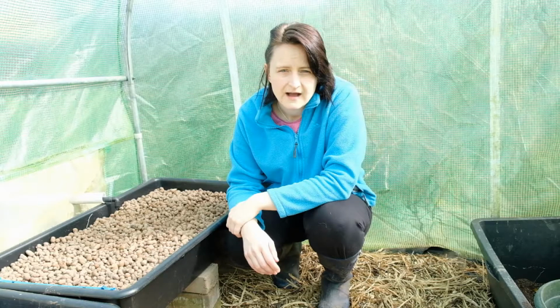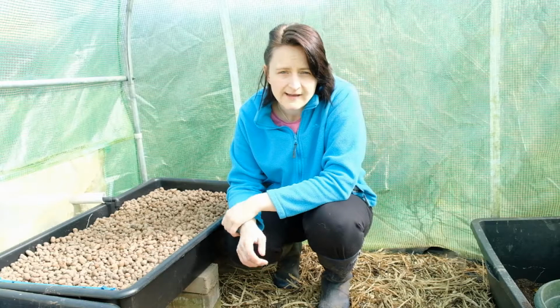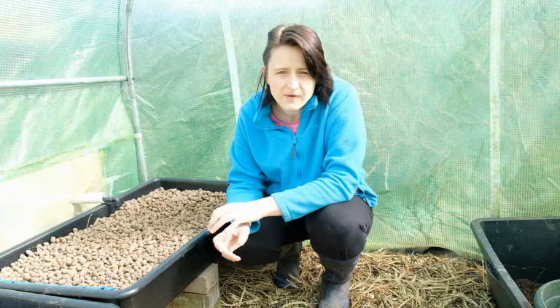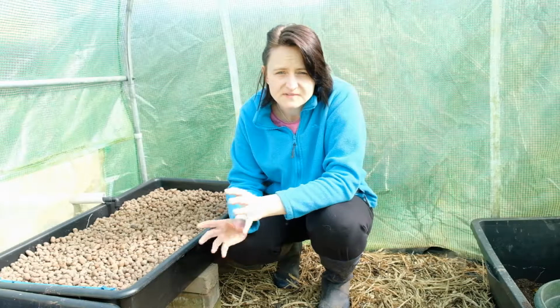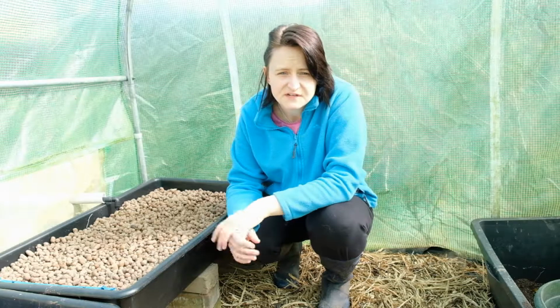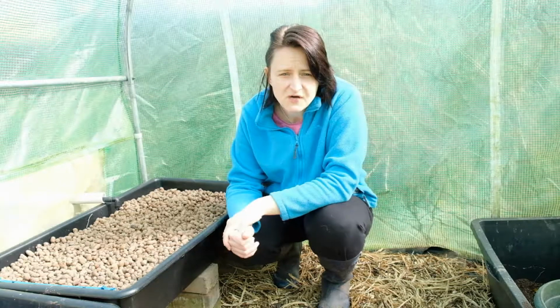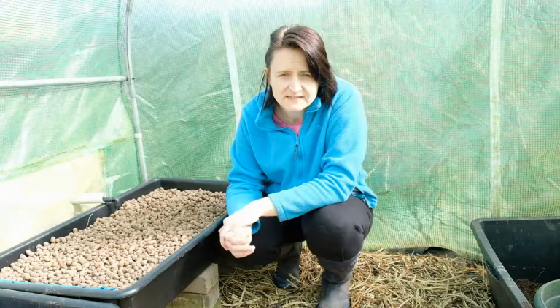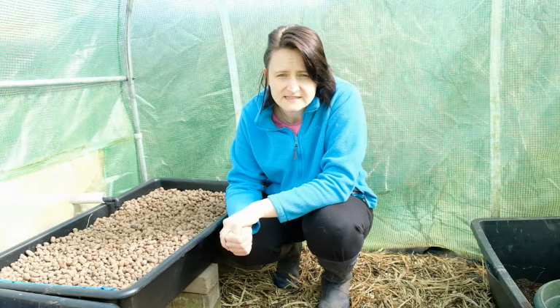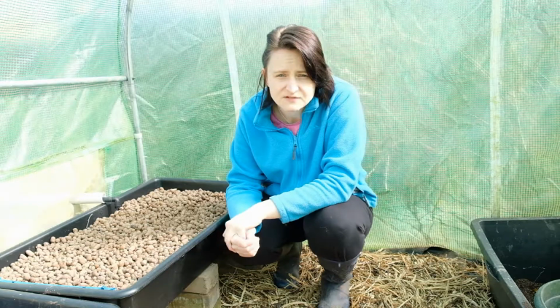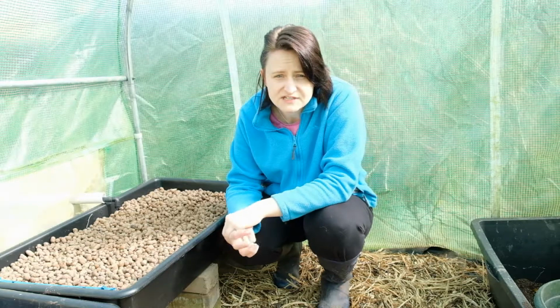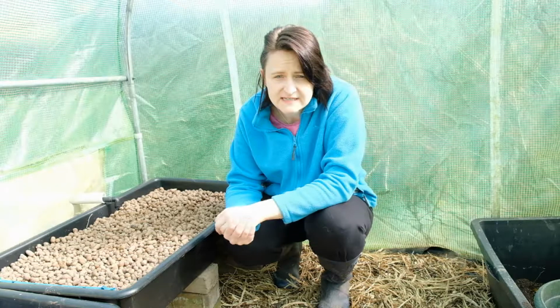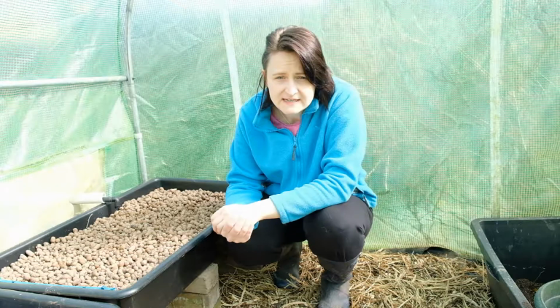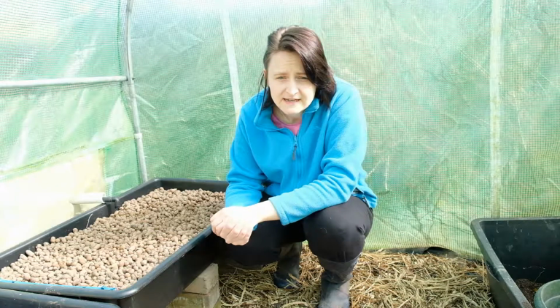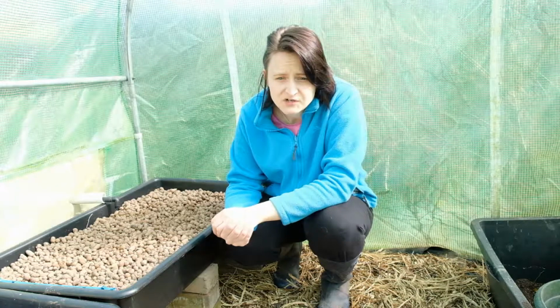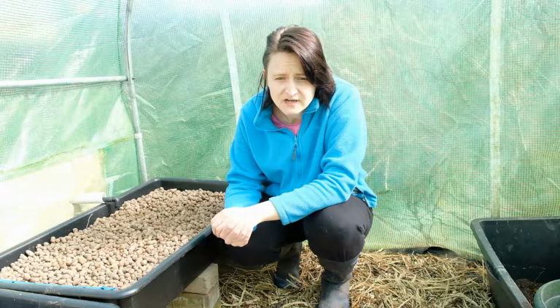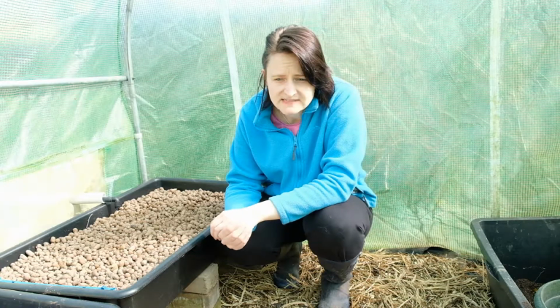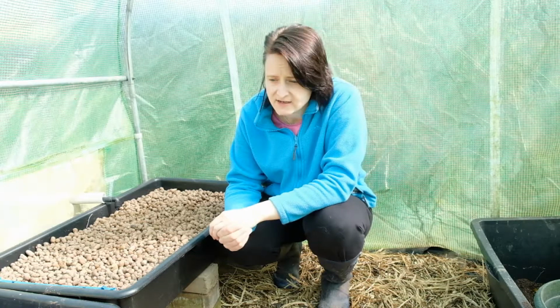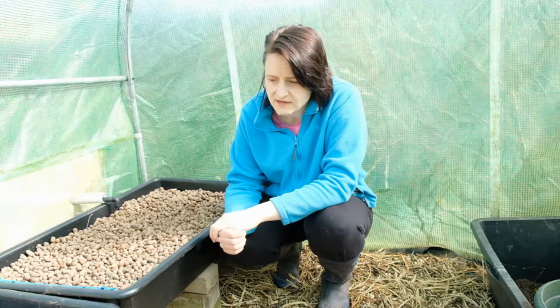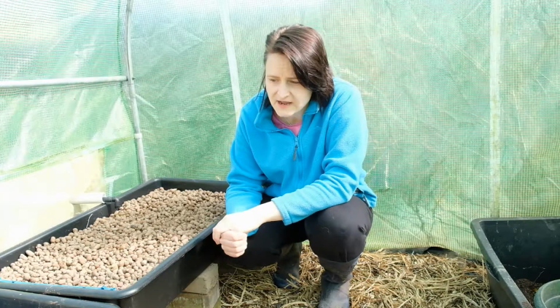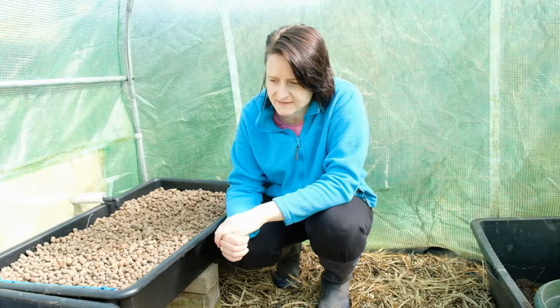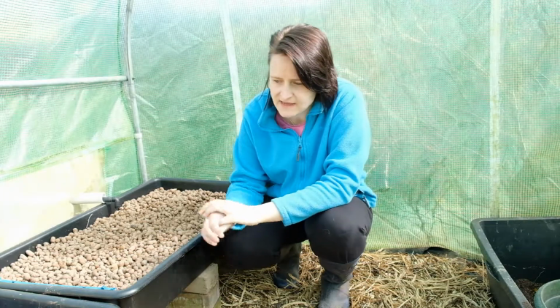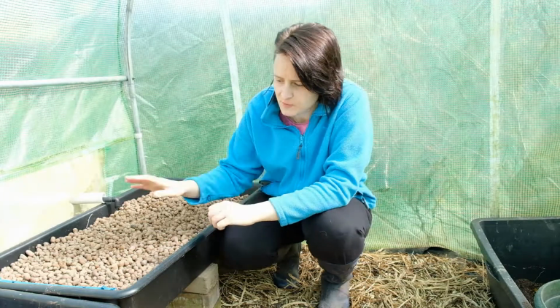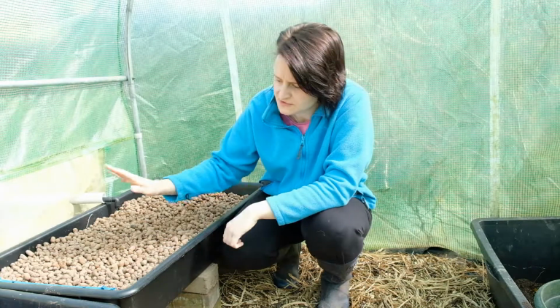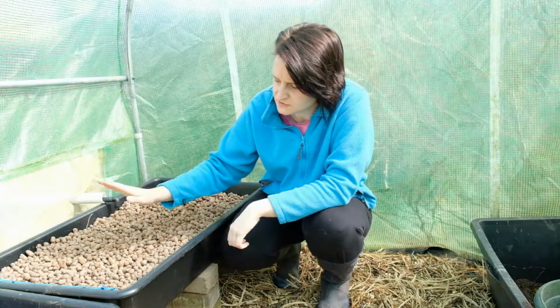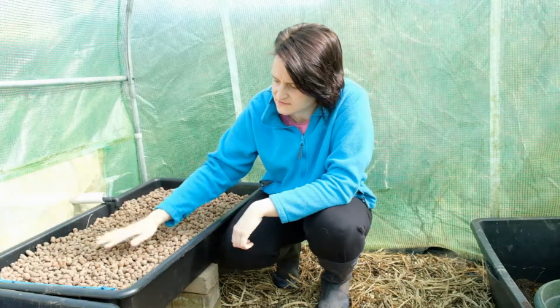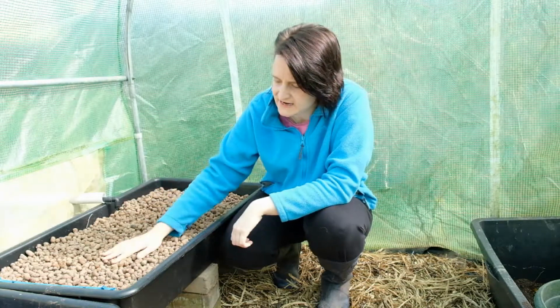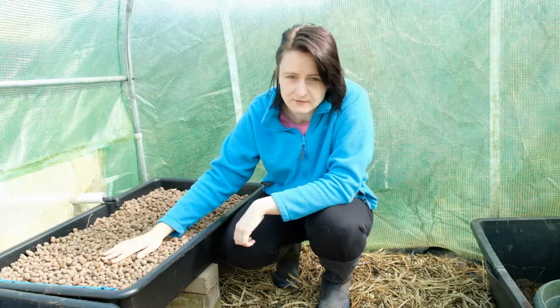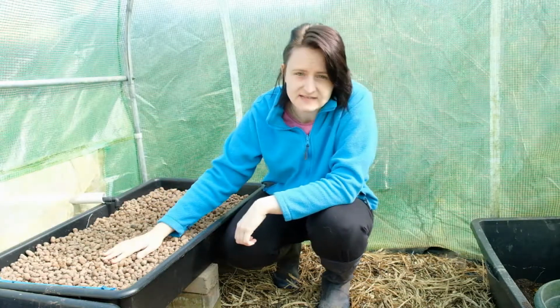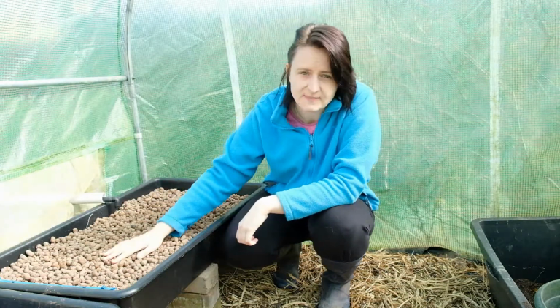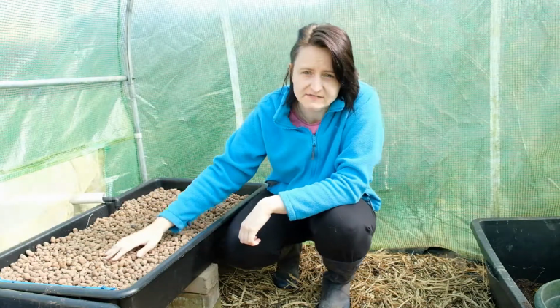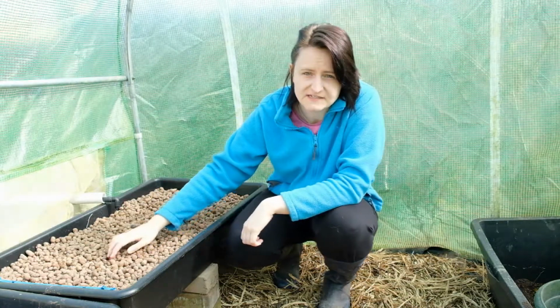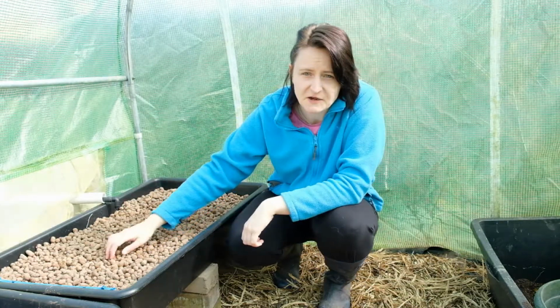Hi and welcome to this video on city self-sufficiency, in which we're going to be taking a quick look at the aquaponics unit that's now set up and ready to go.